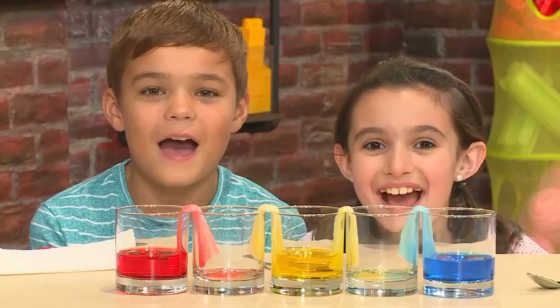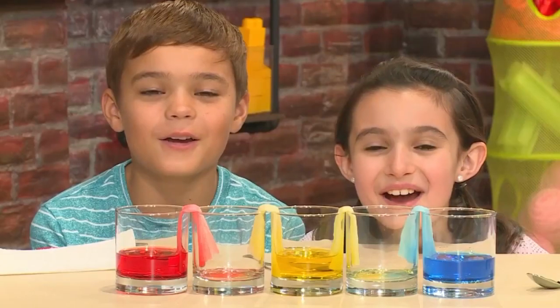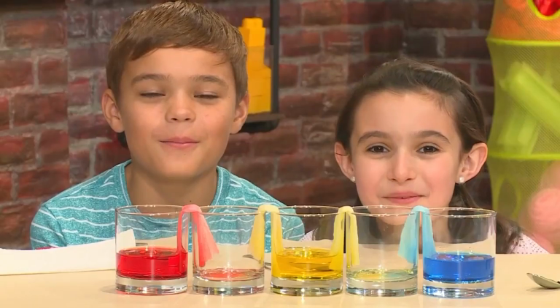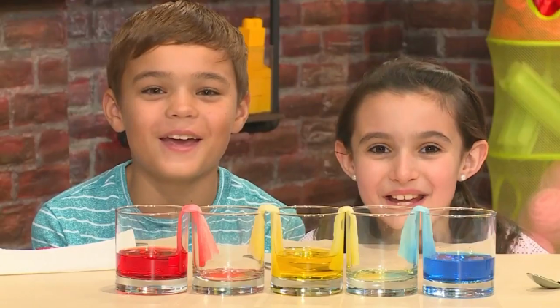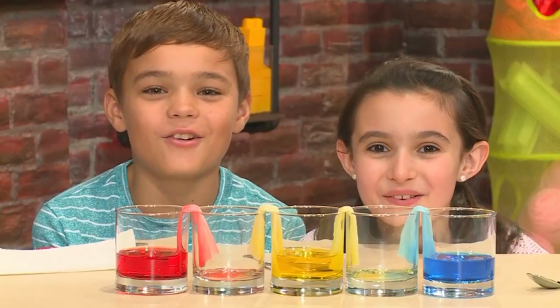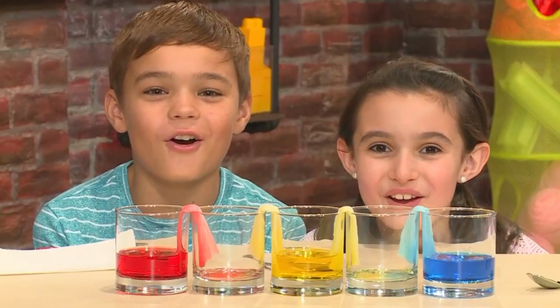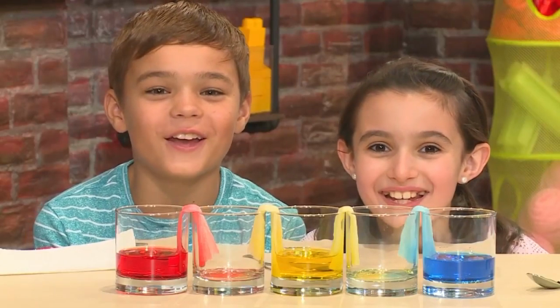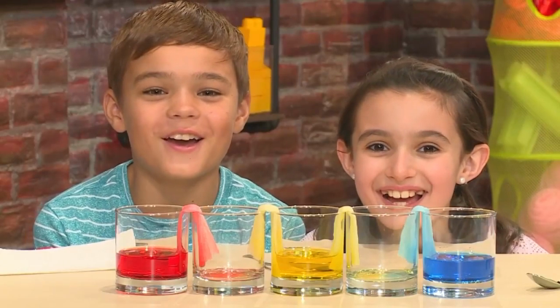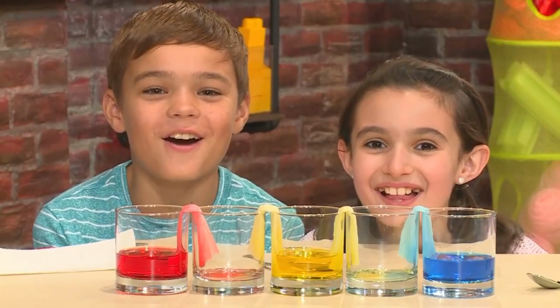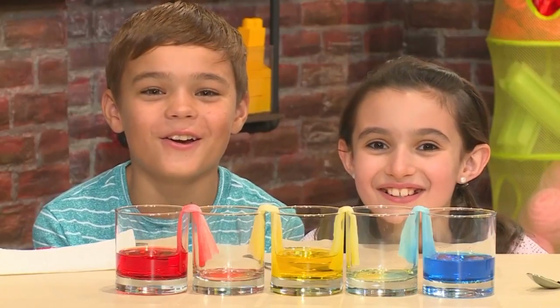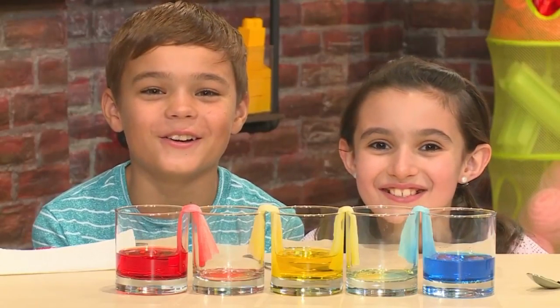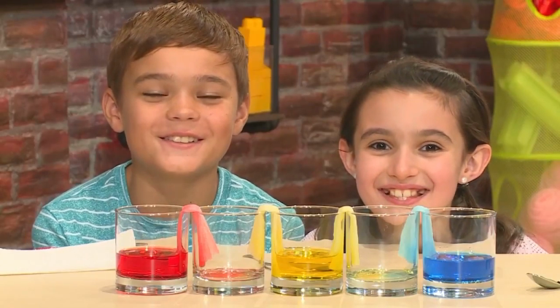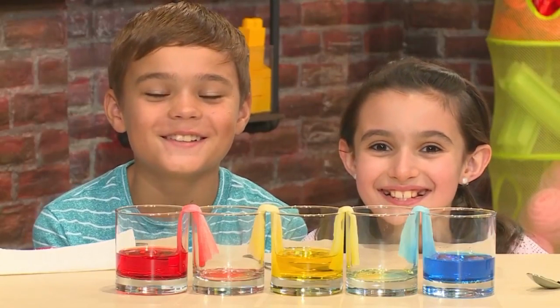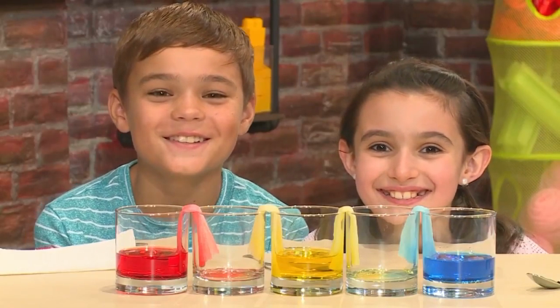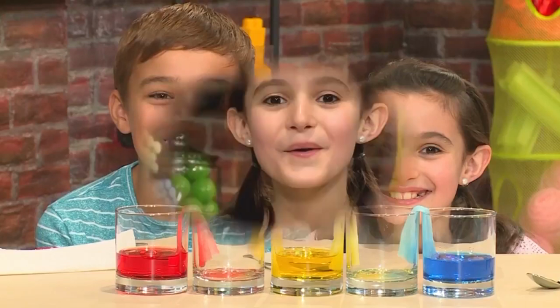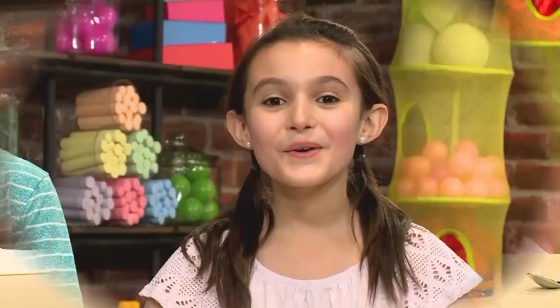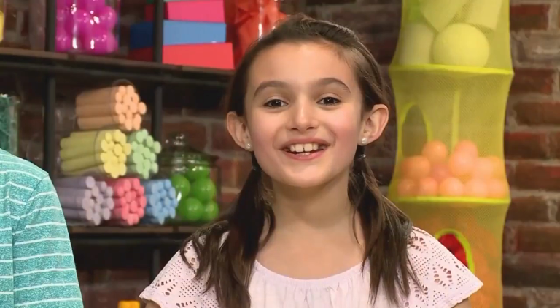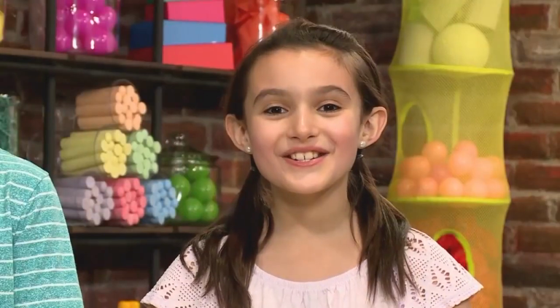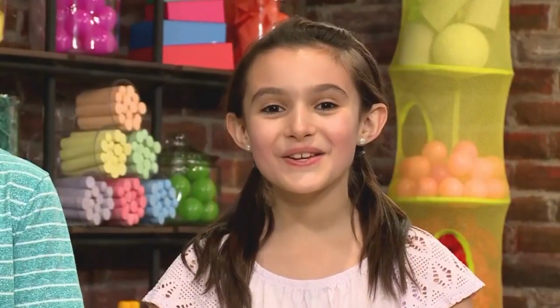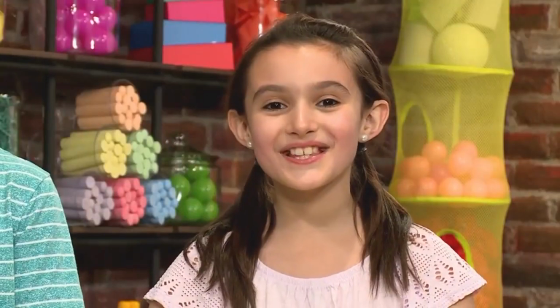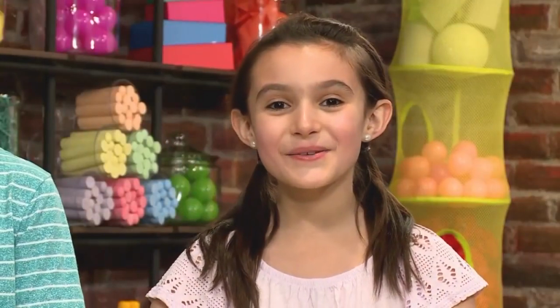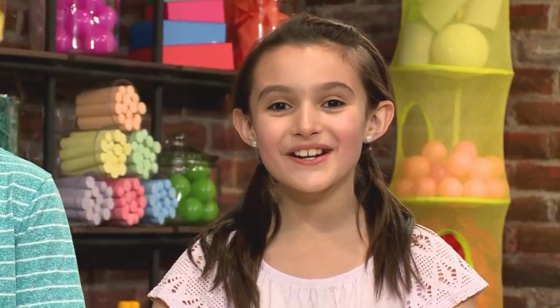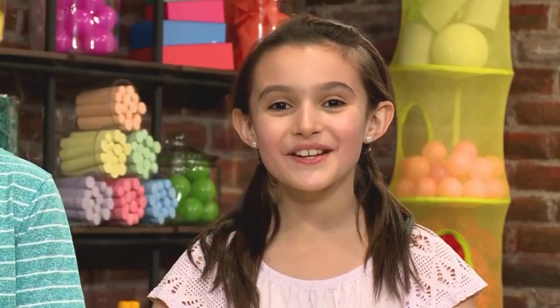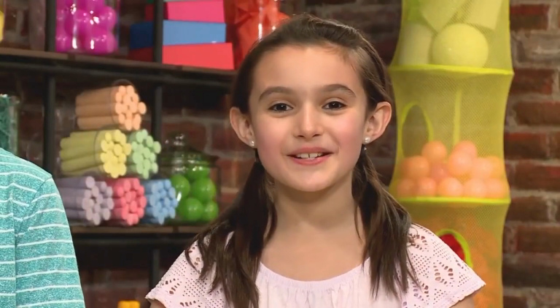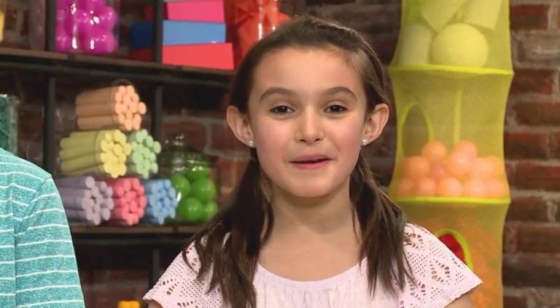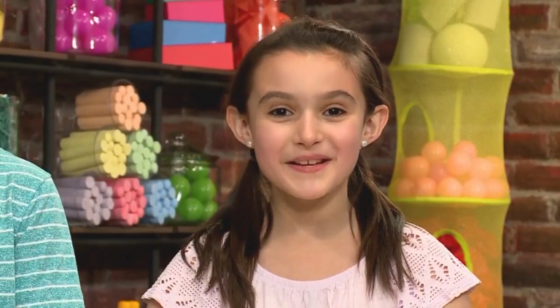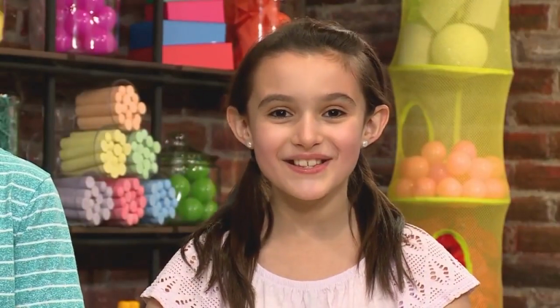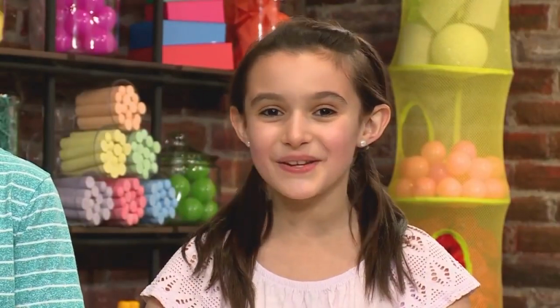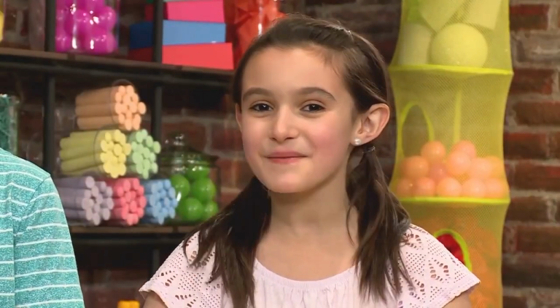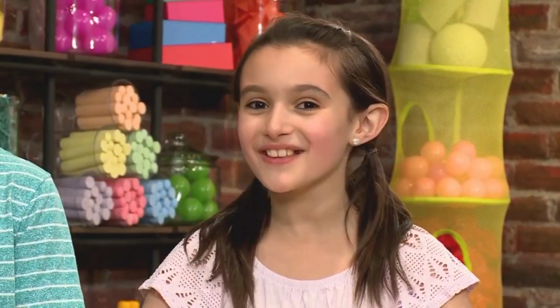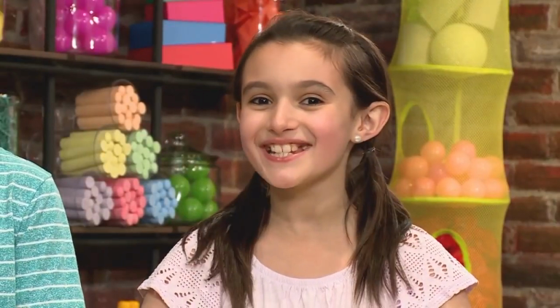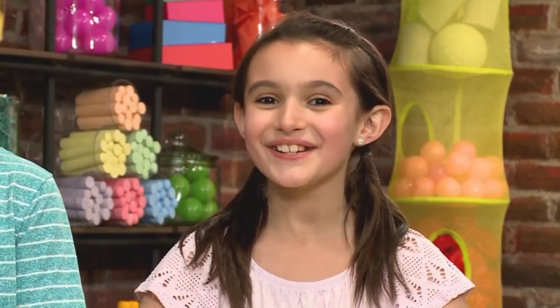How to make crawling colors! We're going to show you this cool color experiment so you can play too!